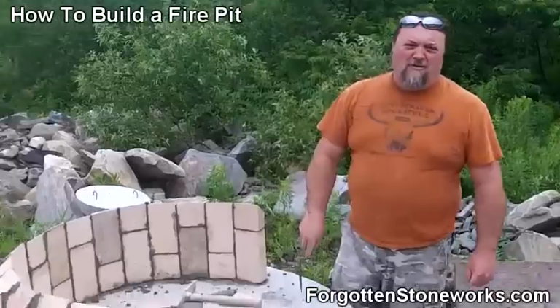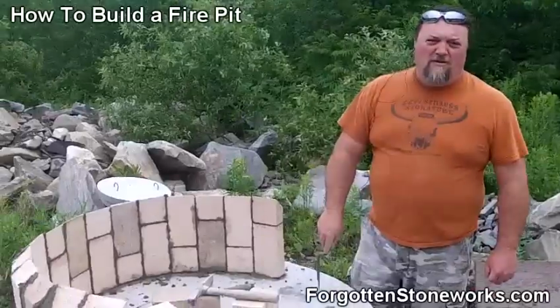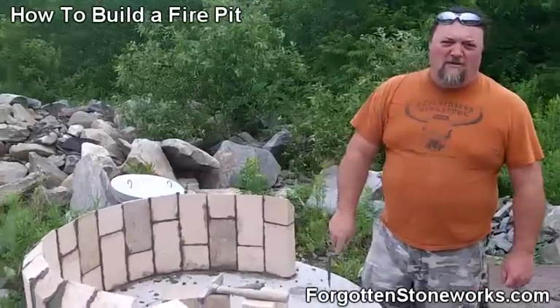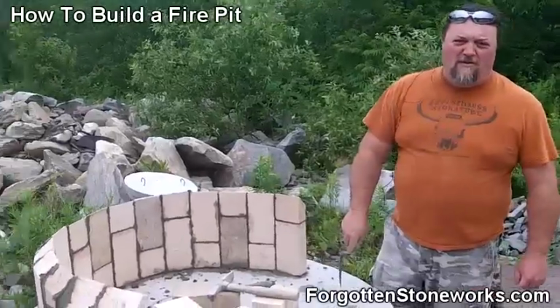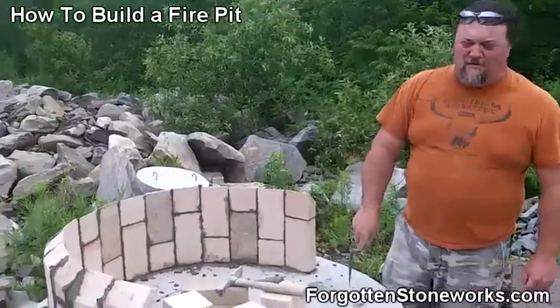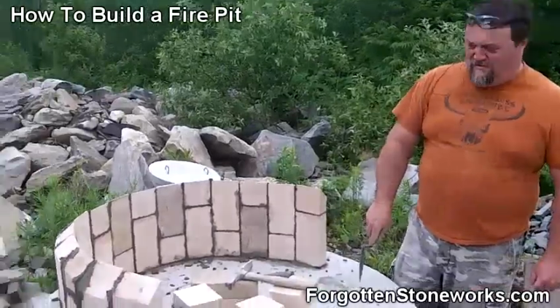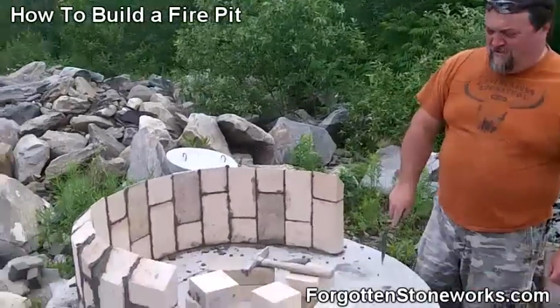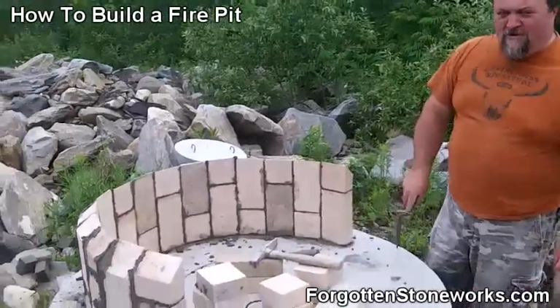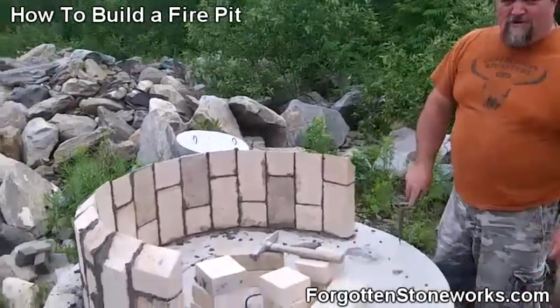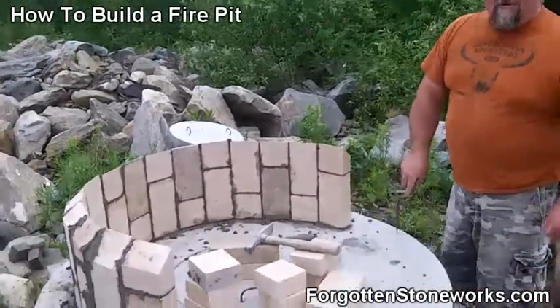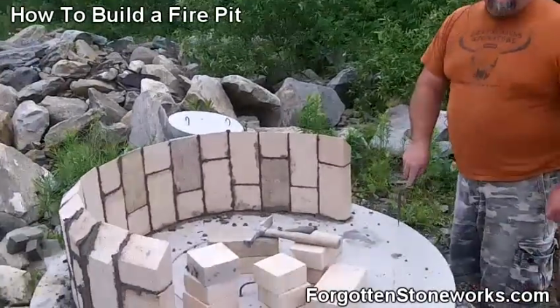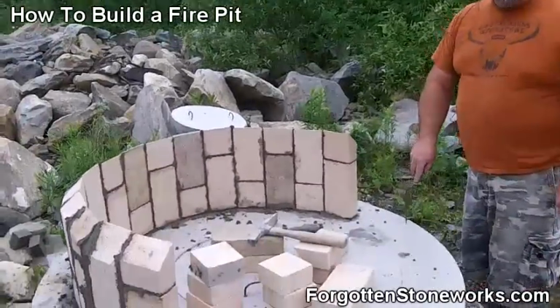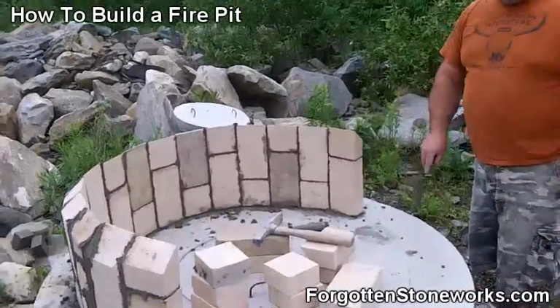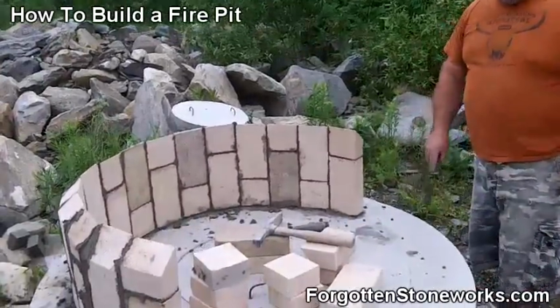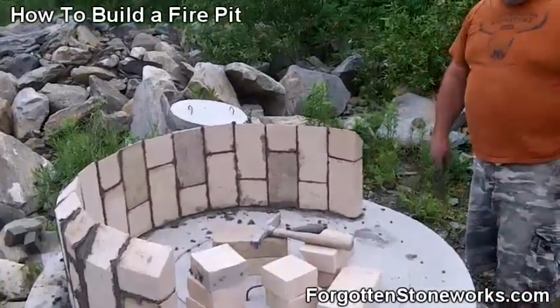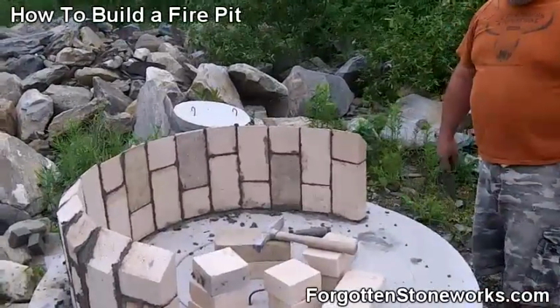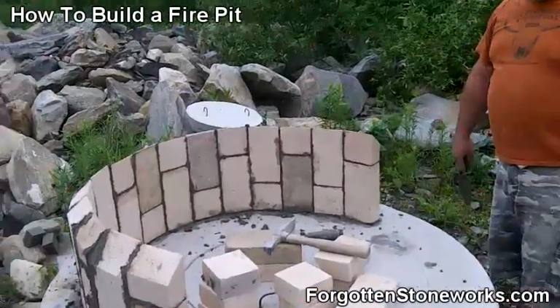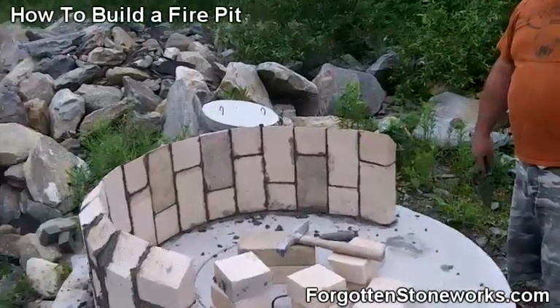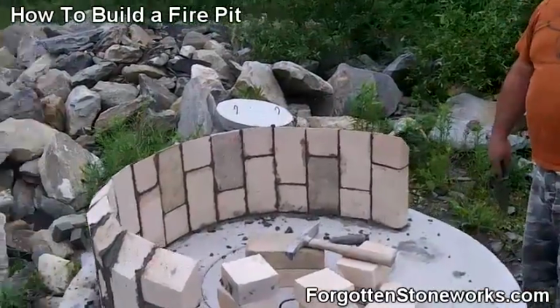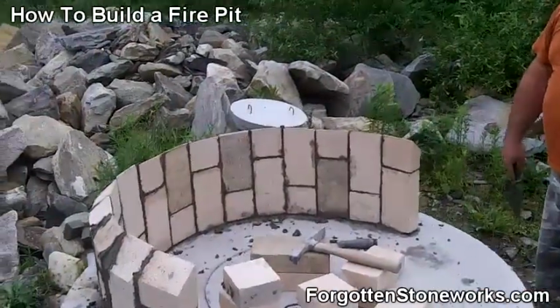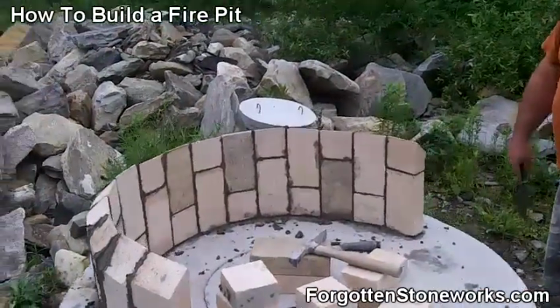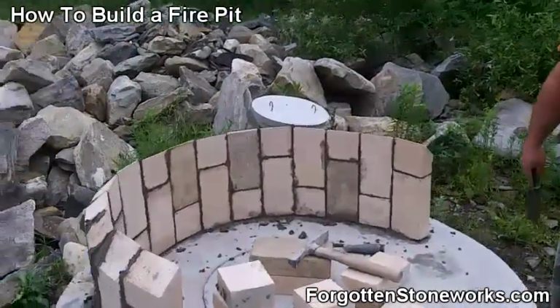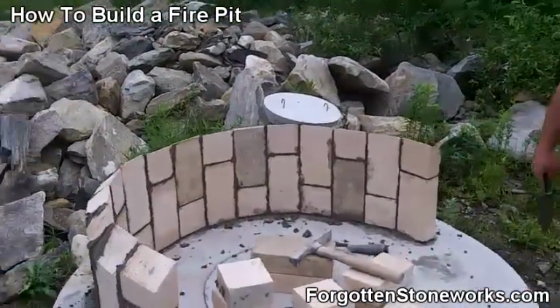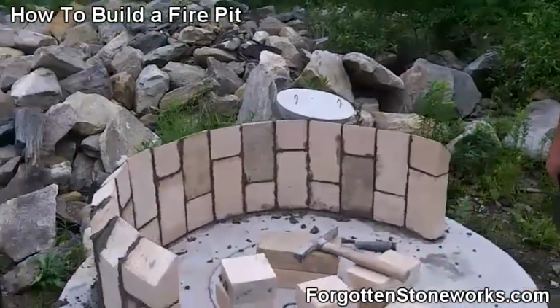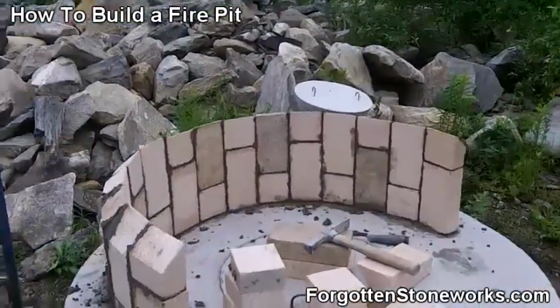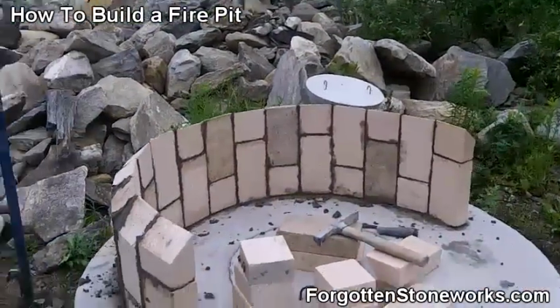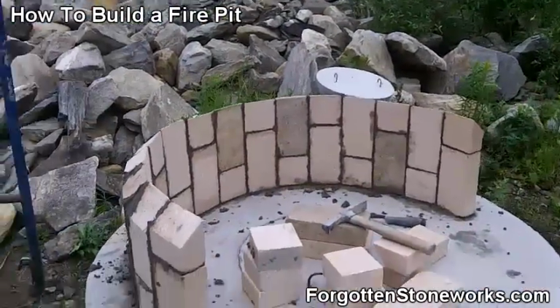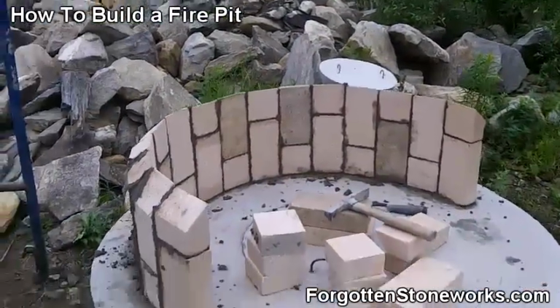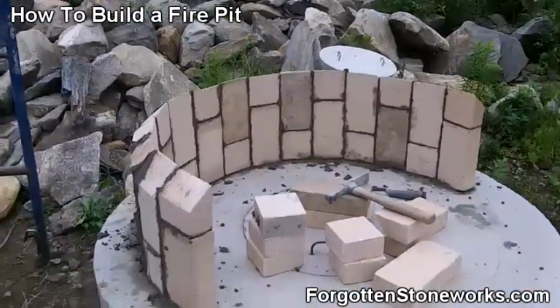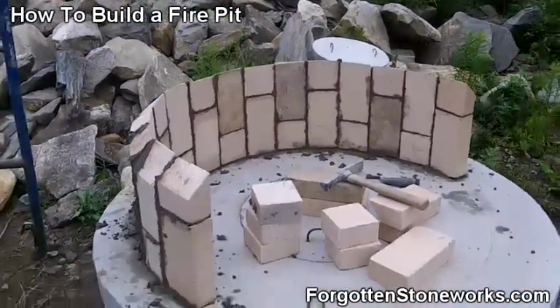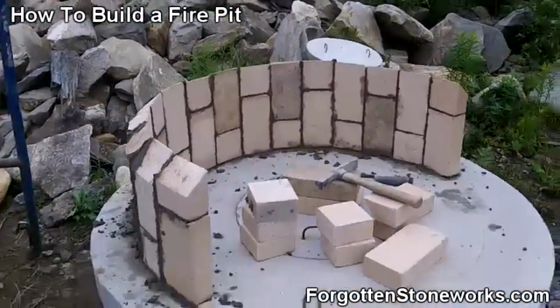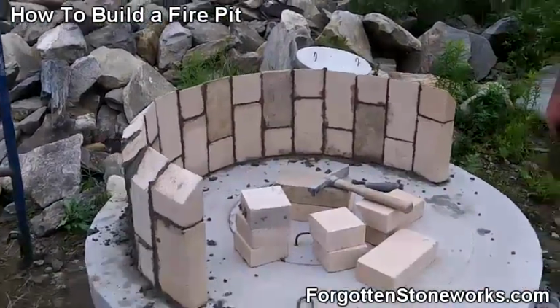Let's take a look at these fire bricks. This is the inside of the fire box. Looks pretty good.